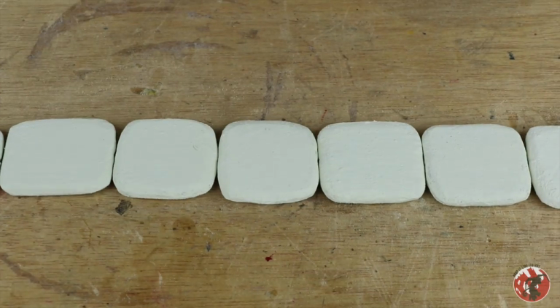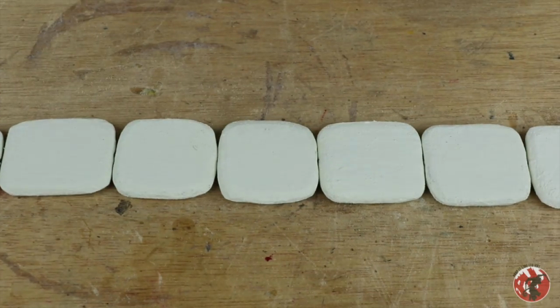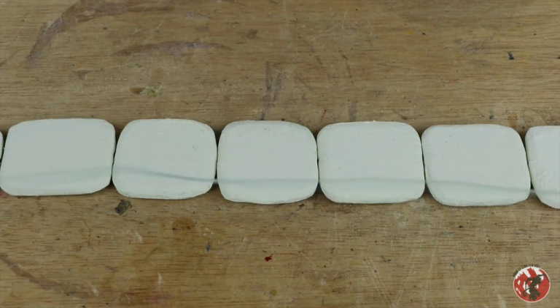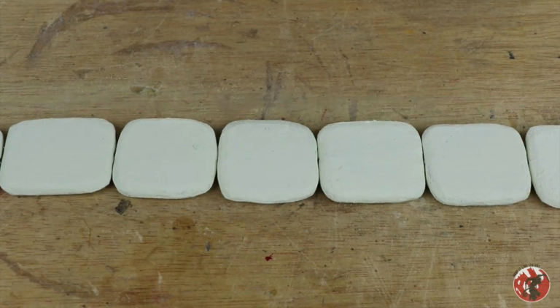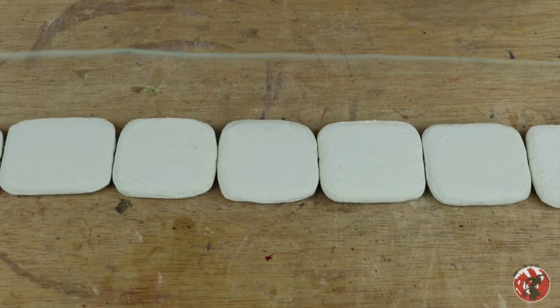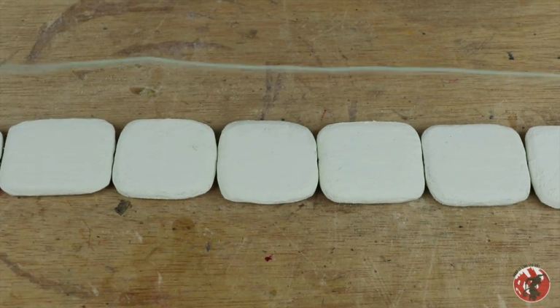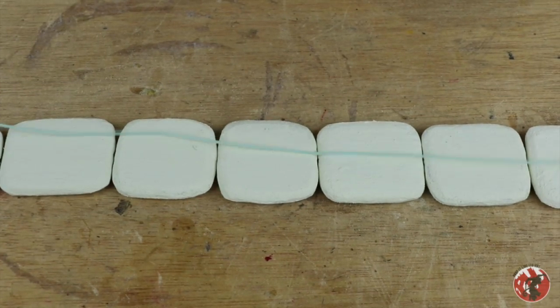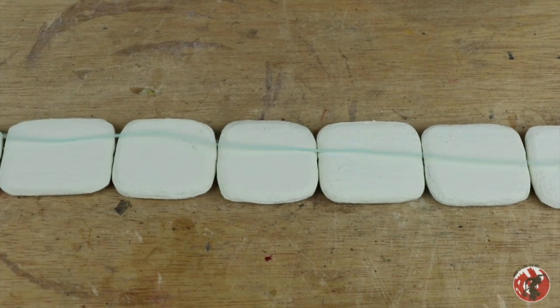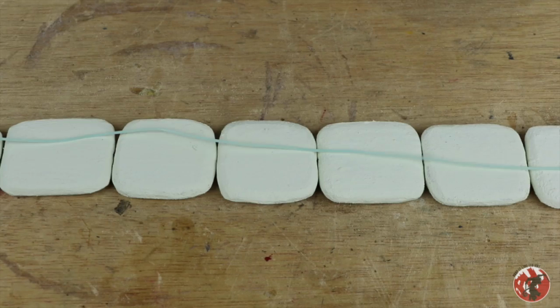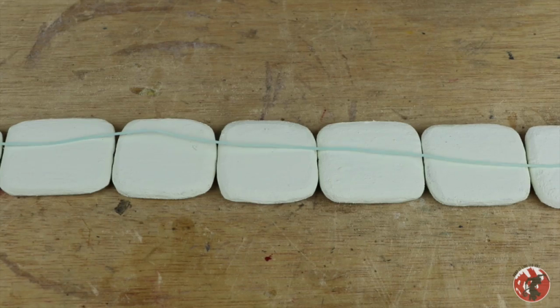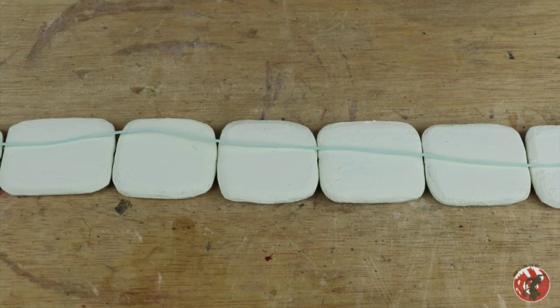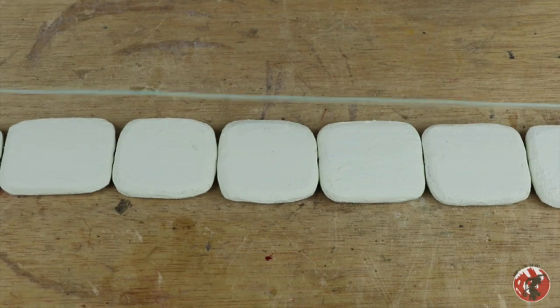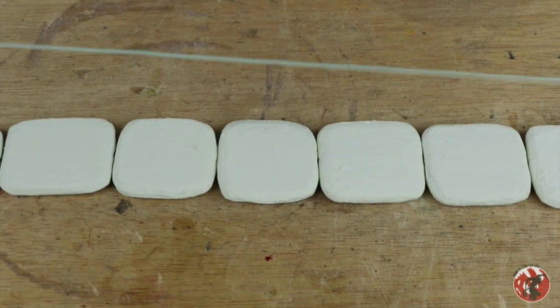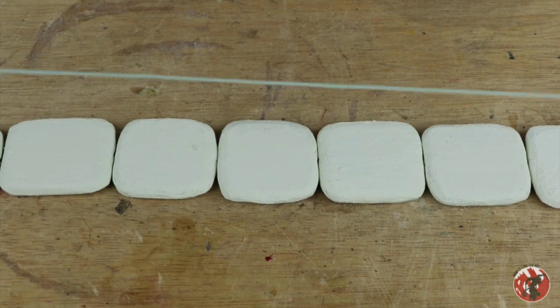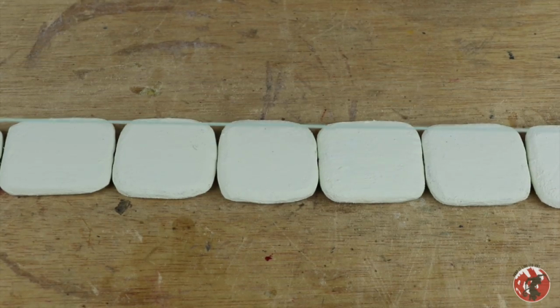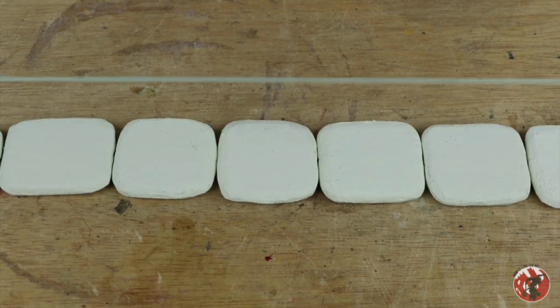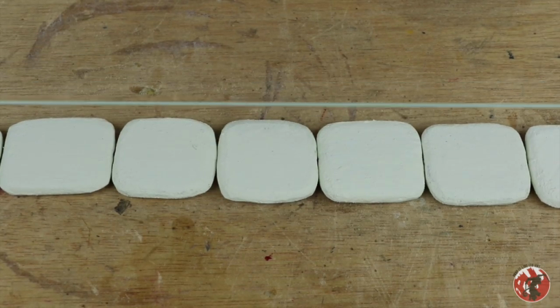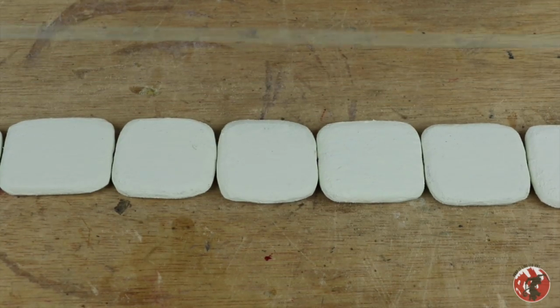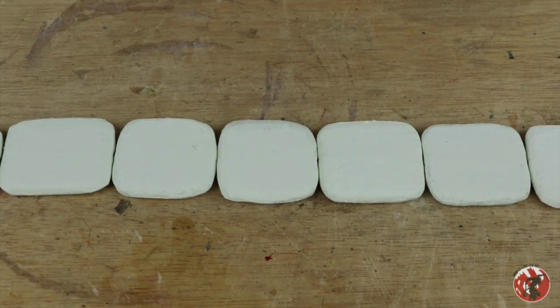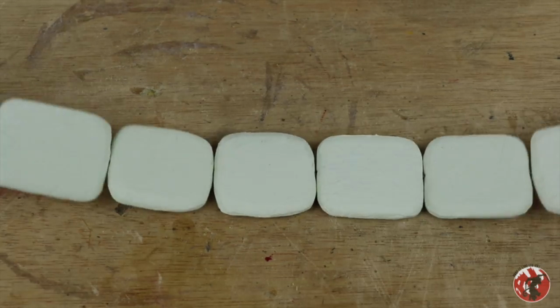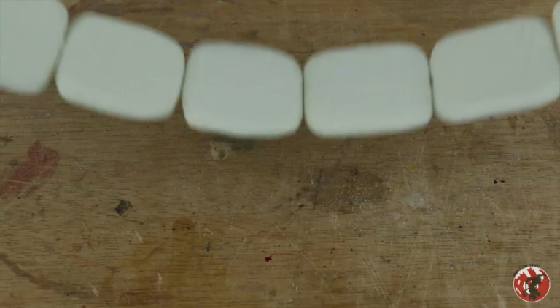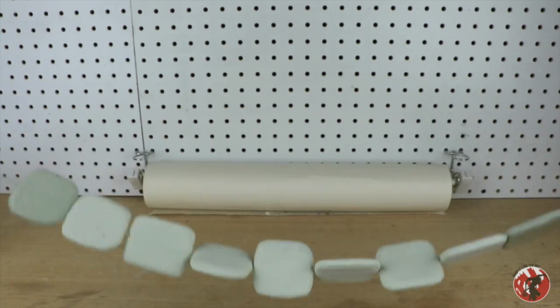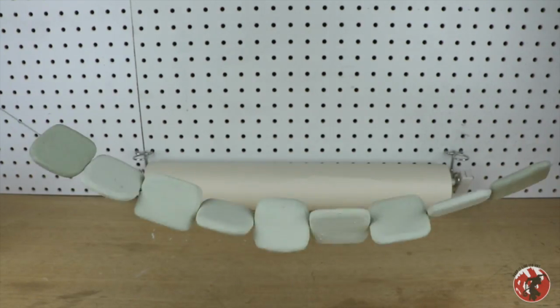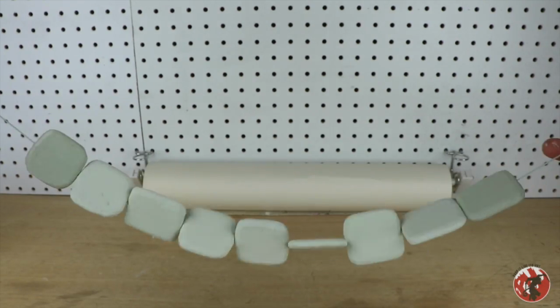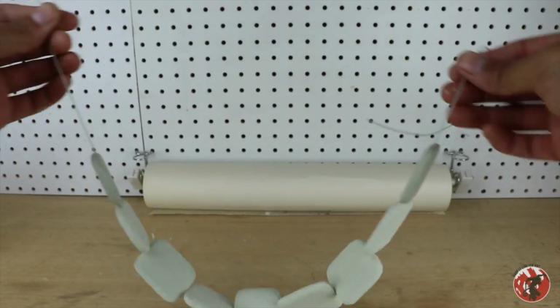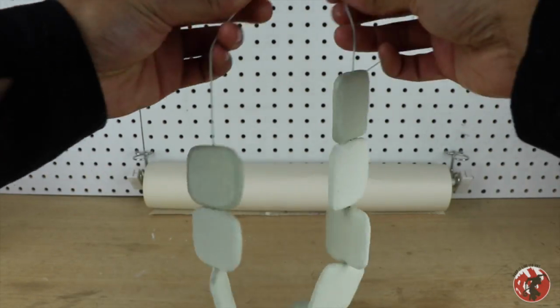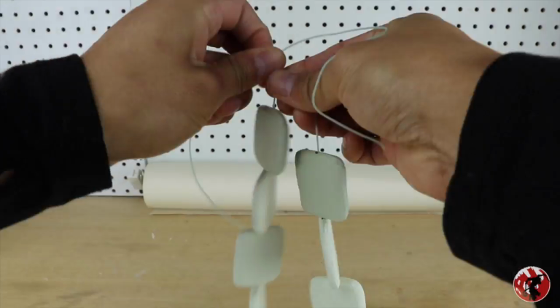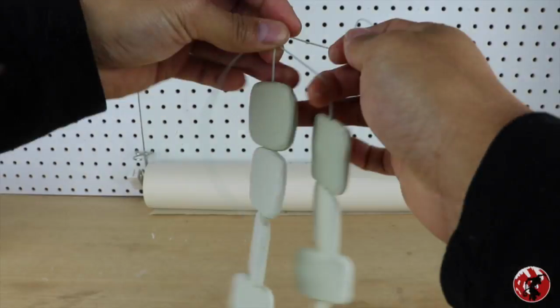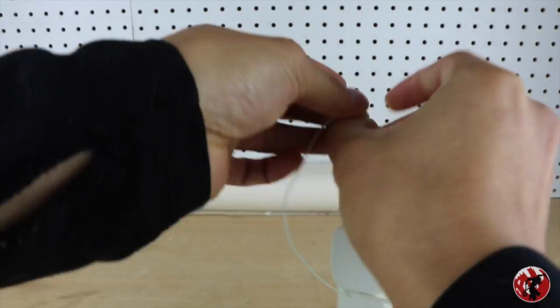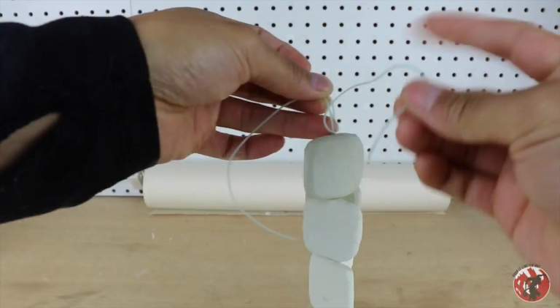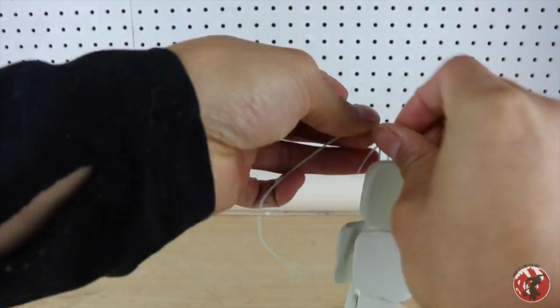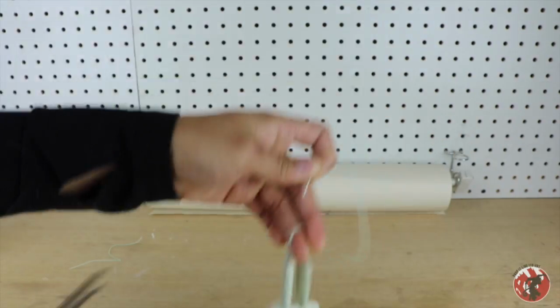Once that all dried up, I took some elastic string, fed it through each of the holes, and tied it all together.